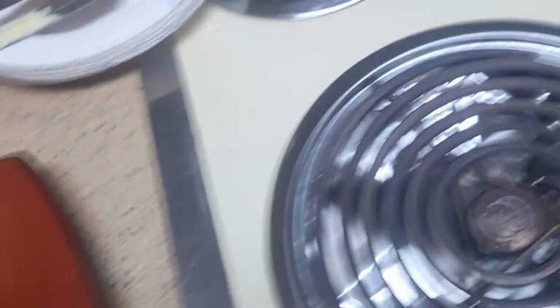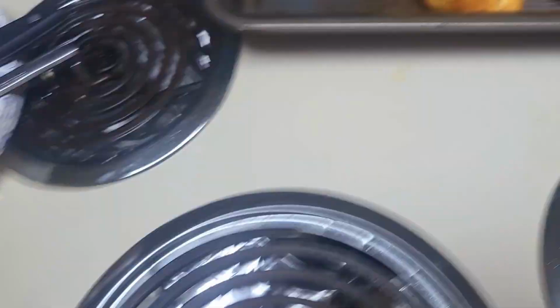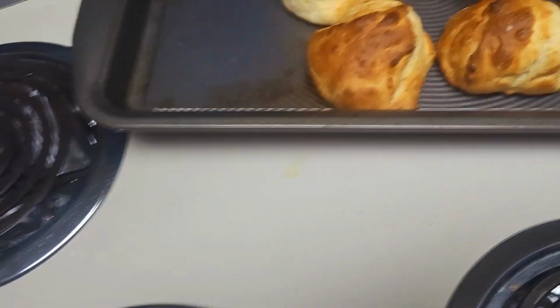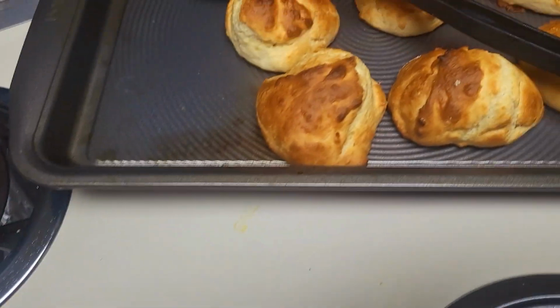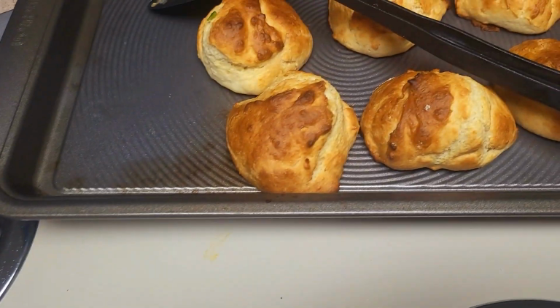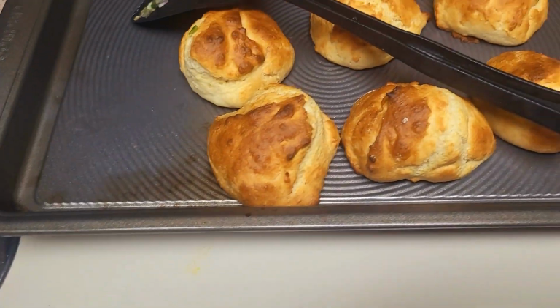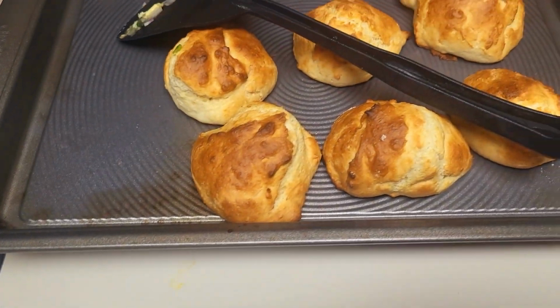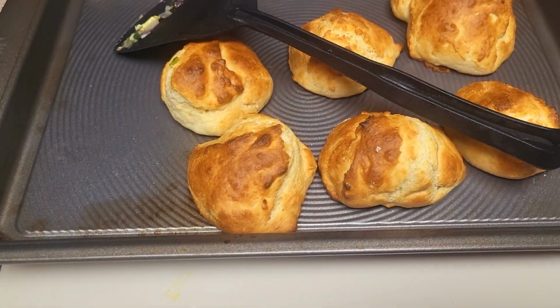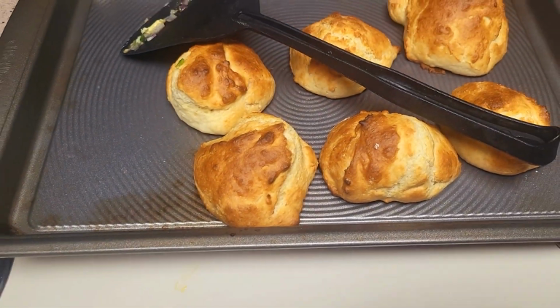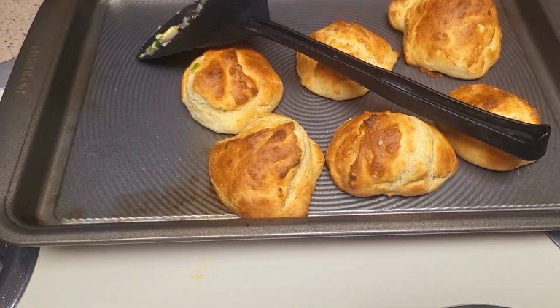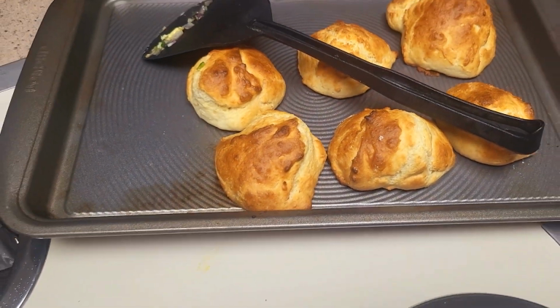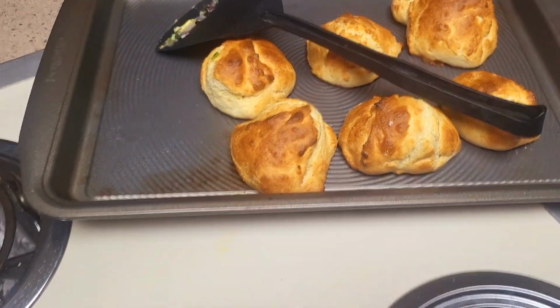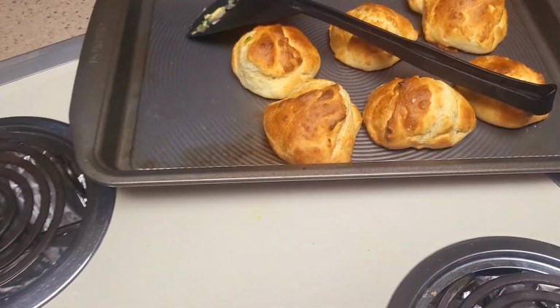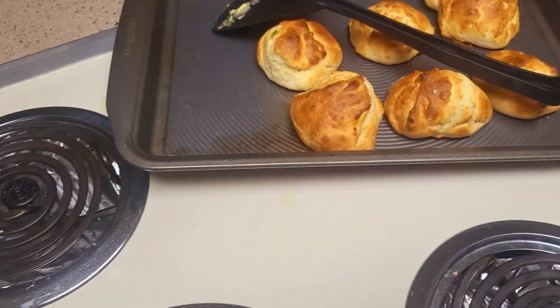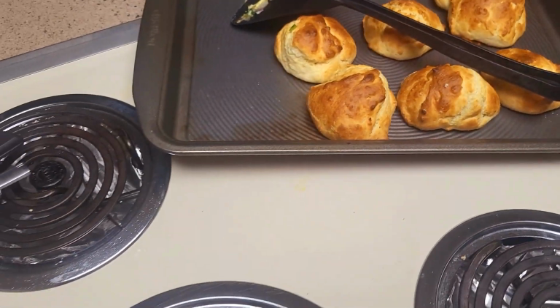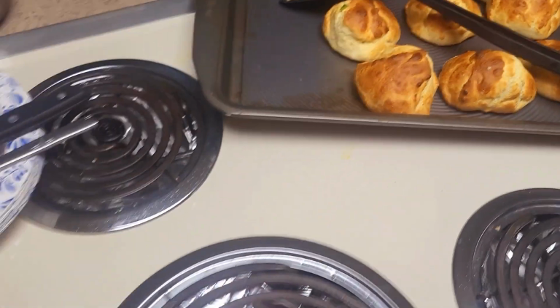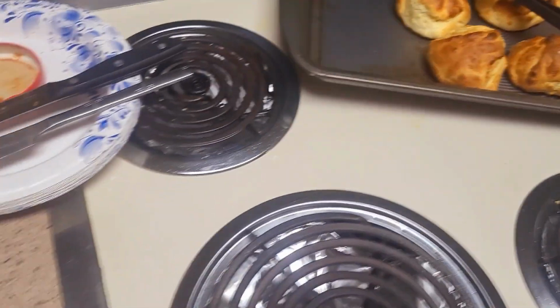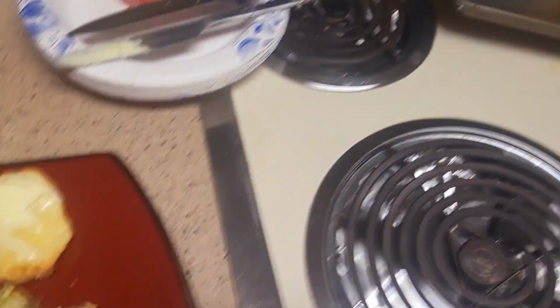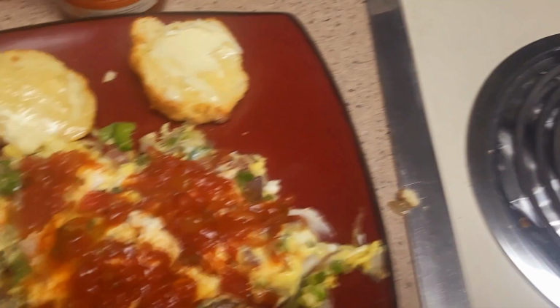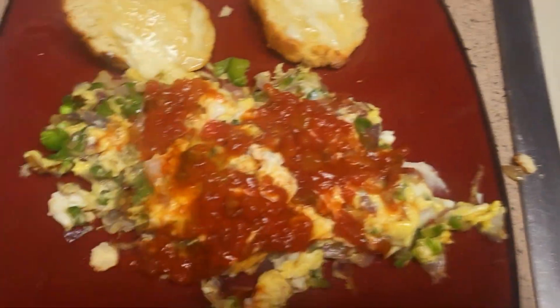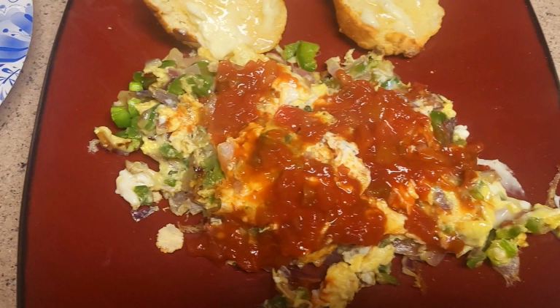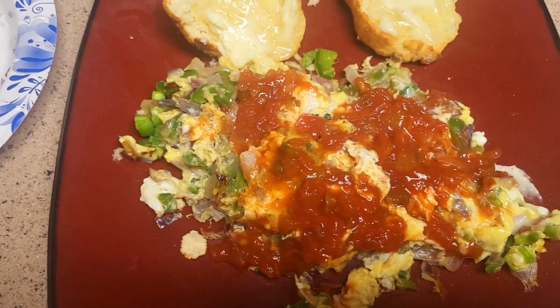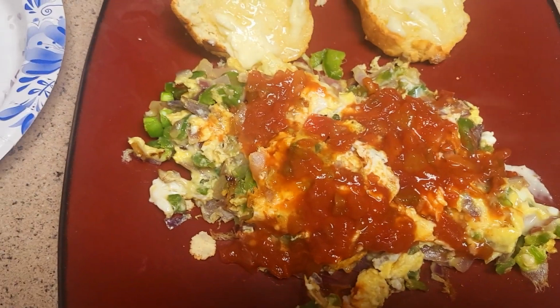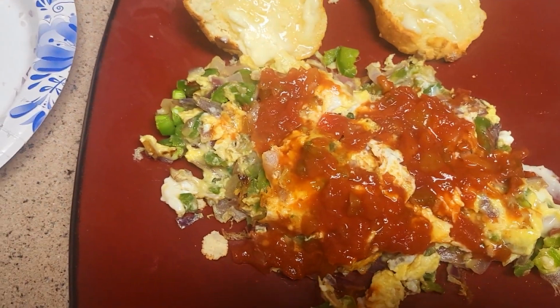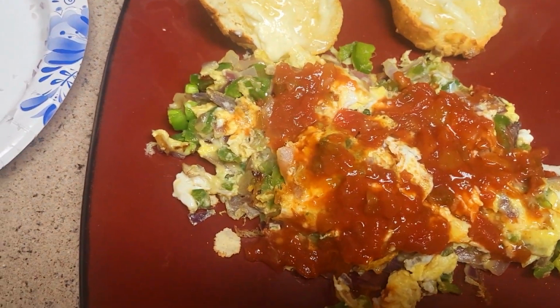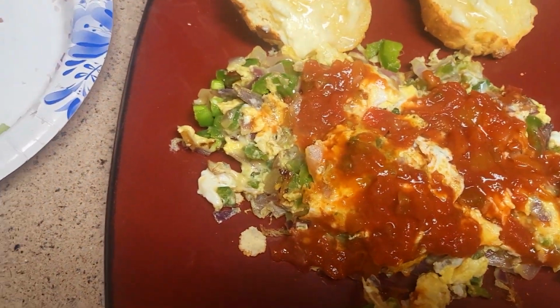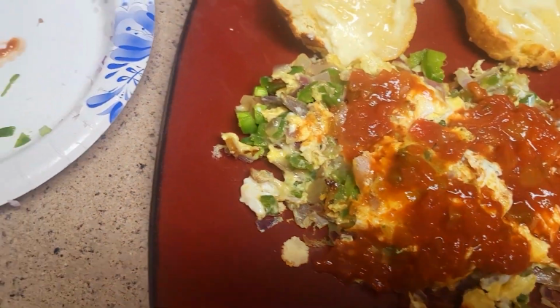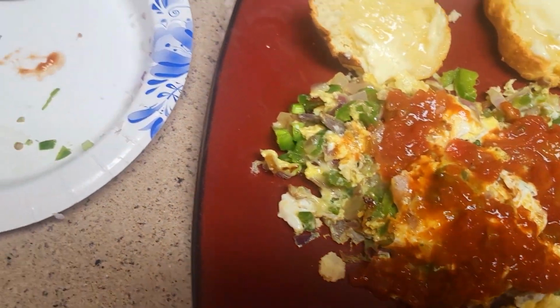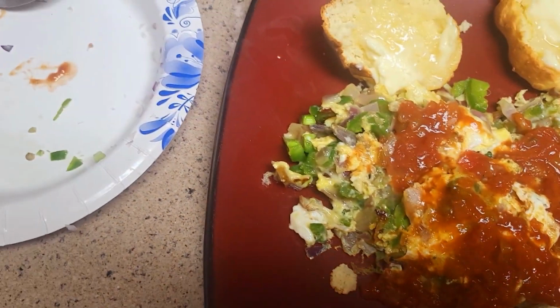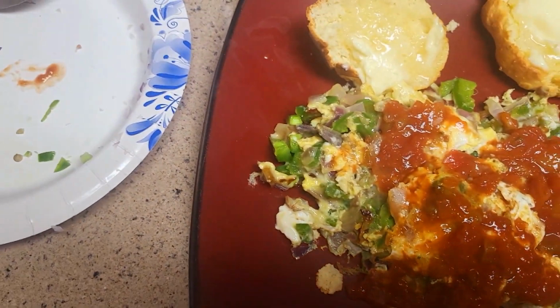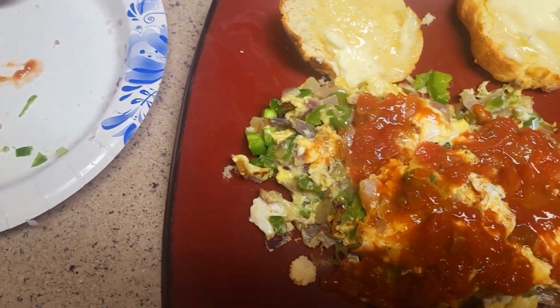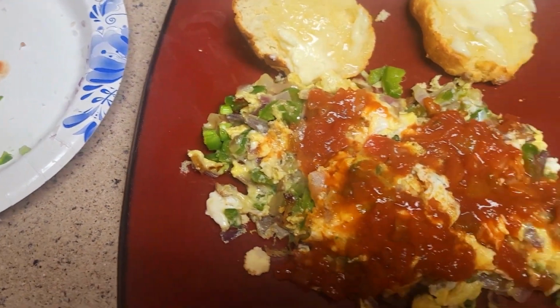Boy, look at those biscuits. I'm eating. Glass of milk — what could be better?